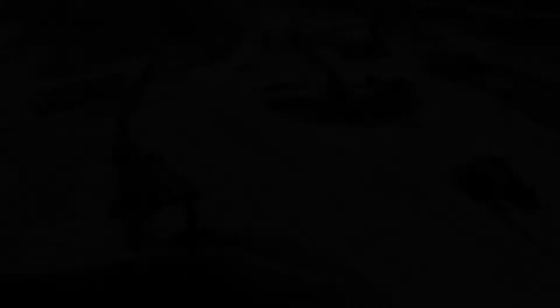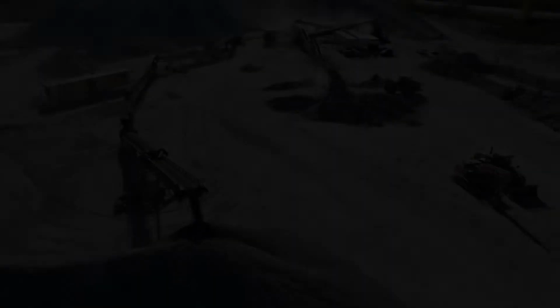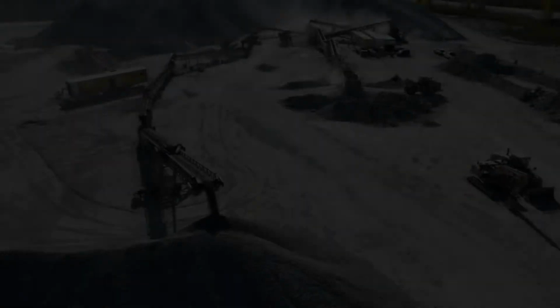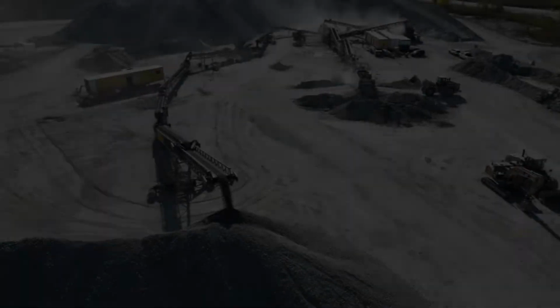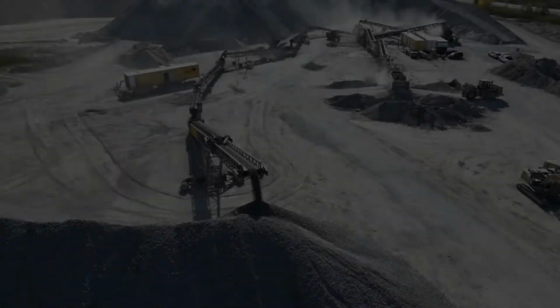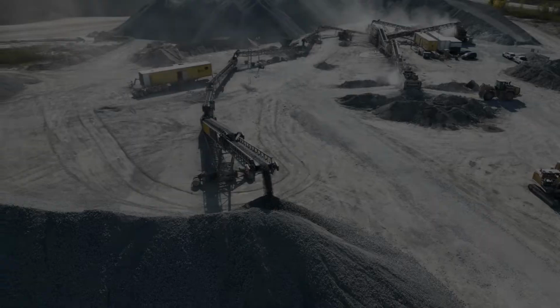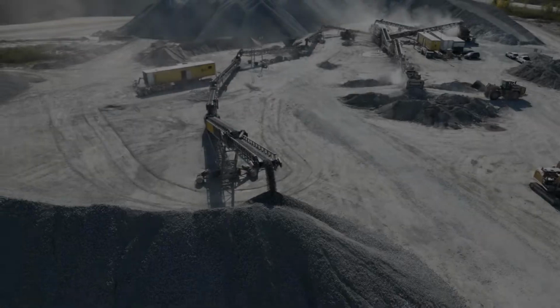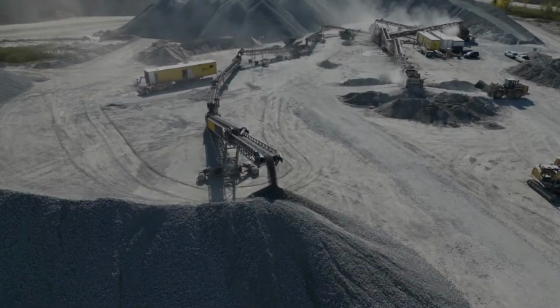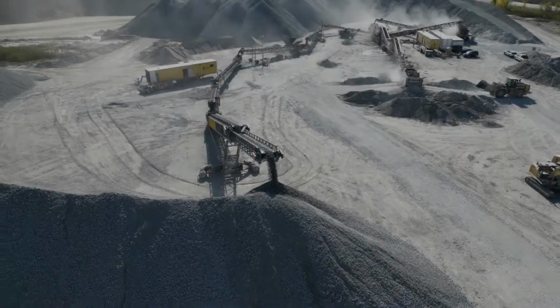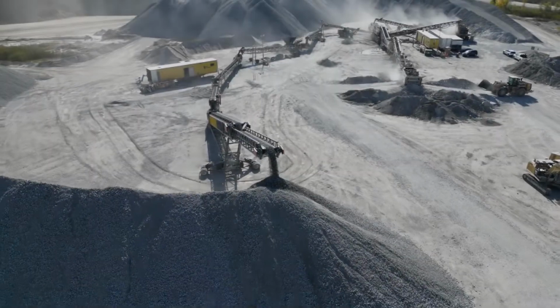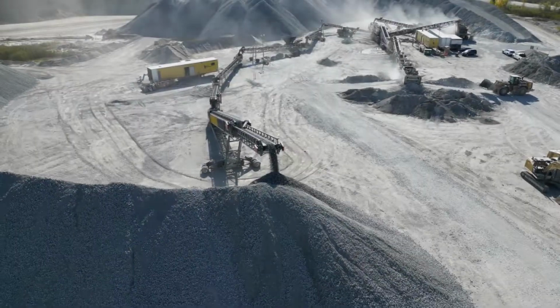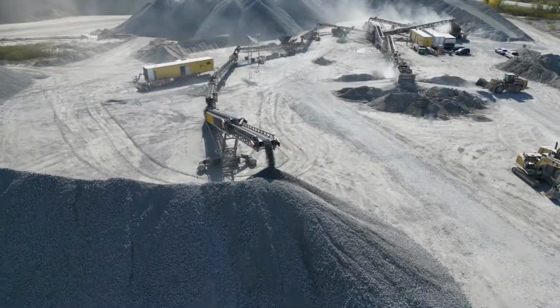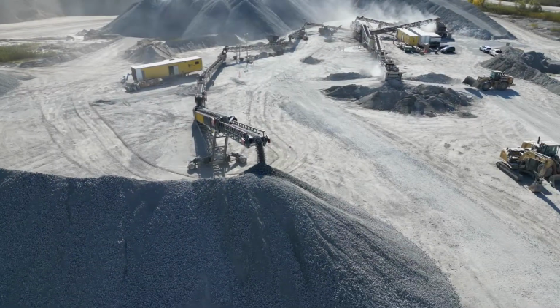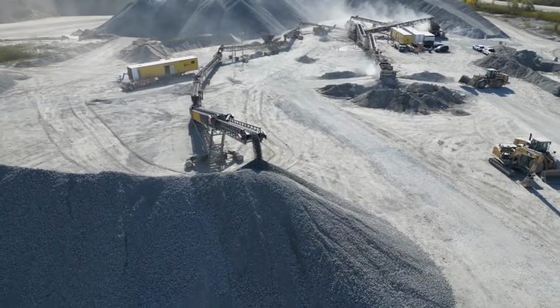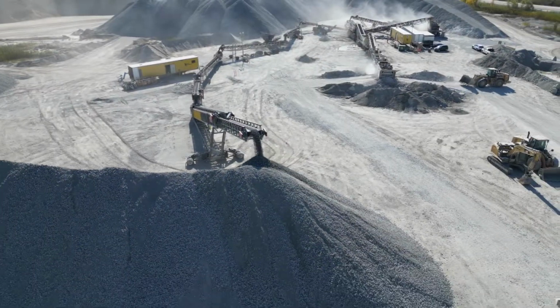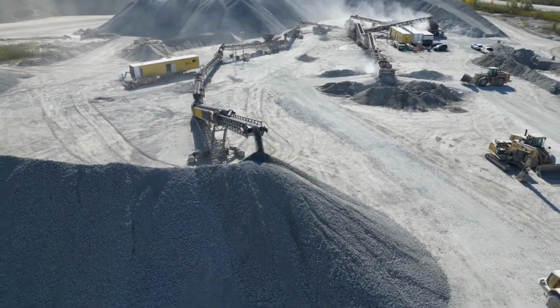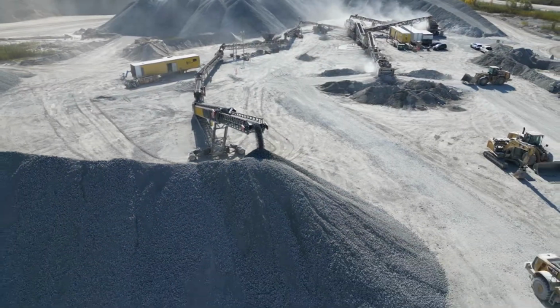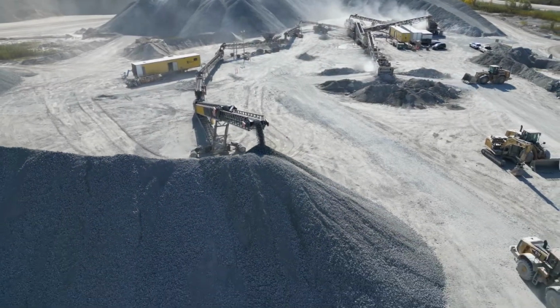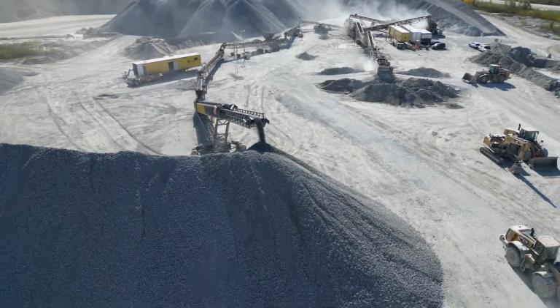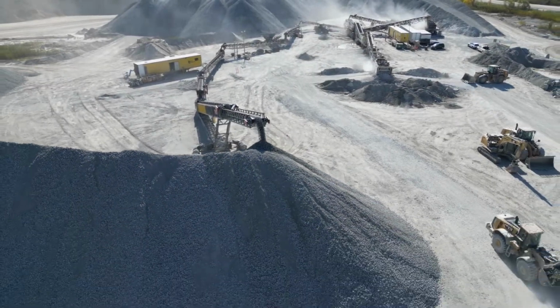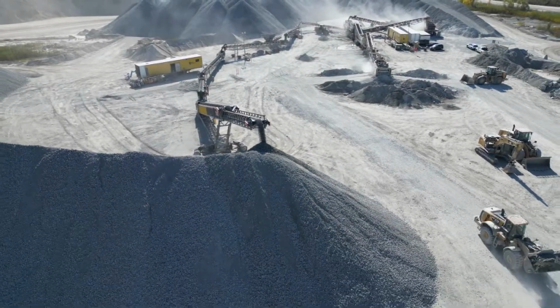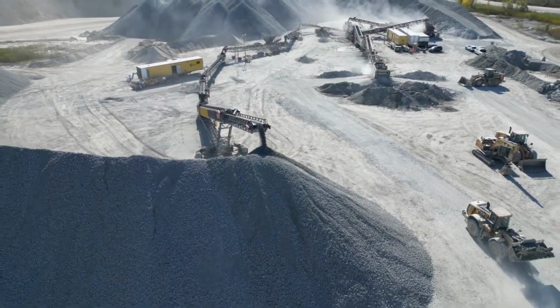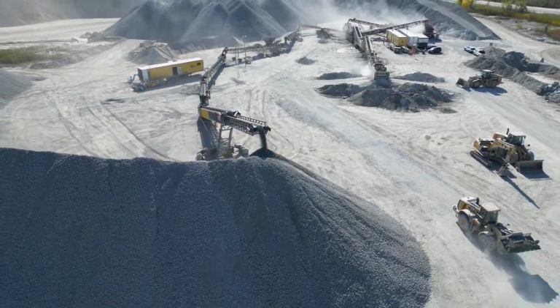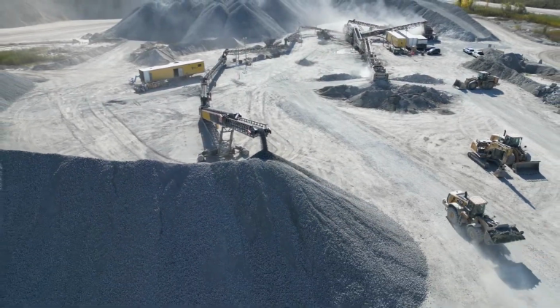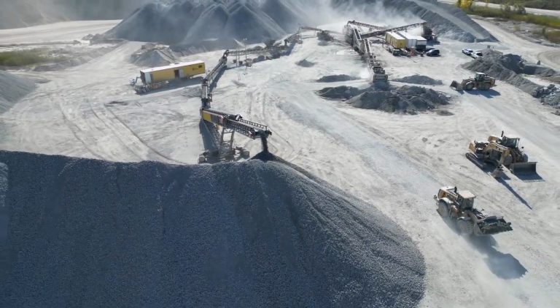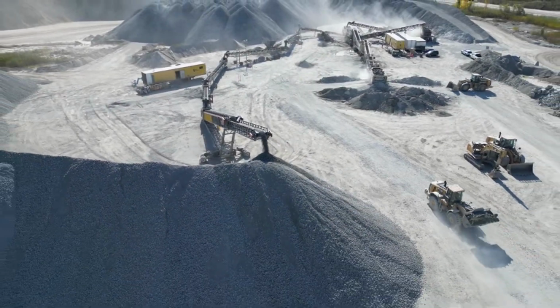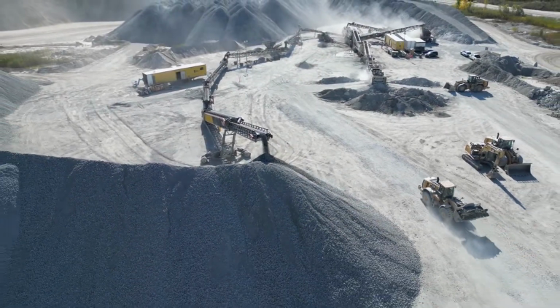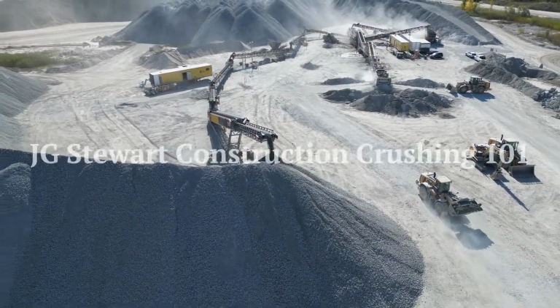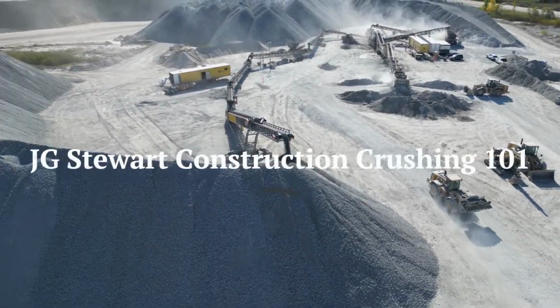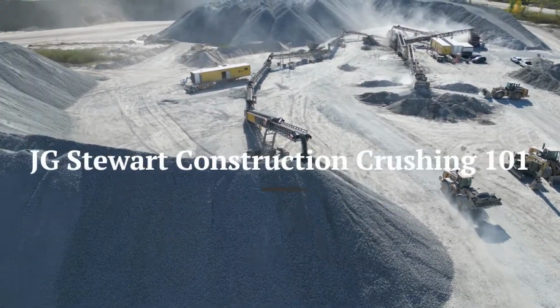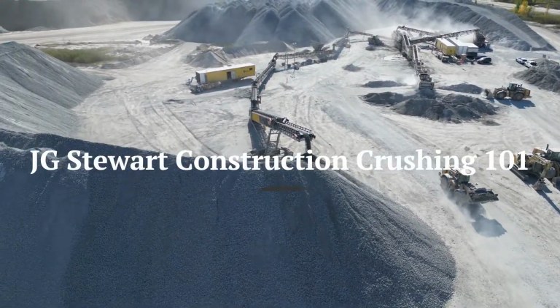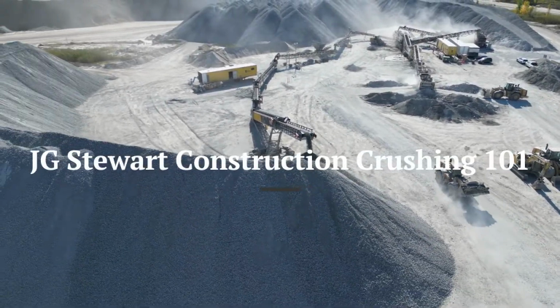From here, the material is ready for use to build roads, bridges, hospitals, and even your home.